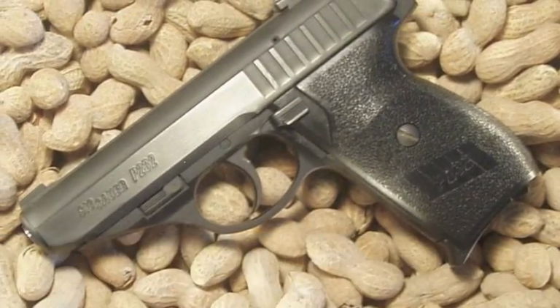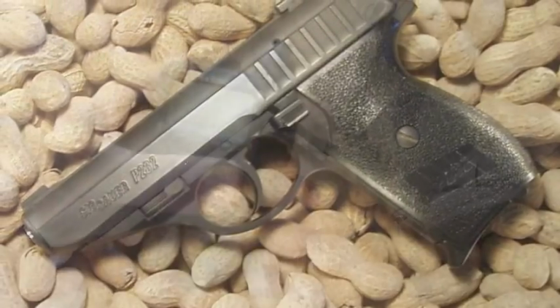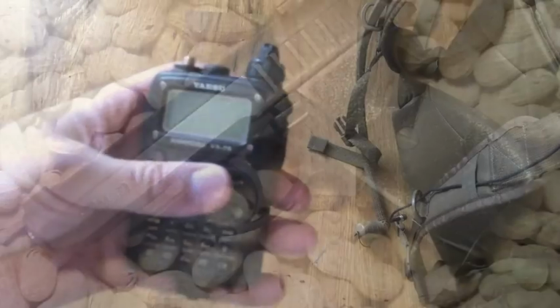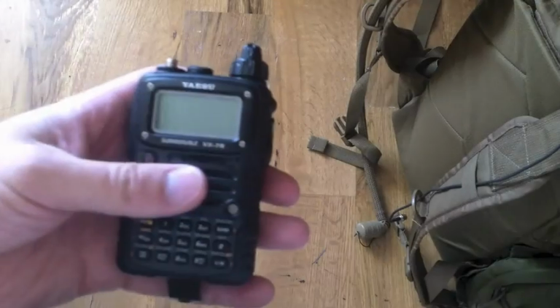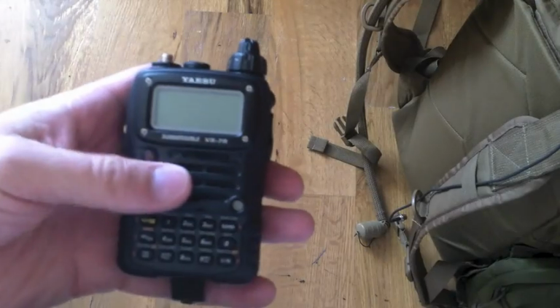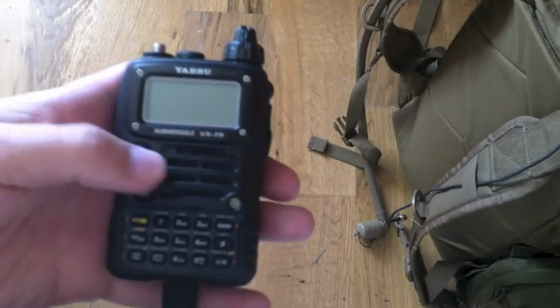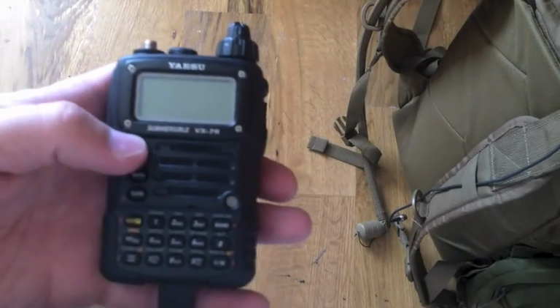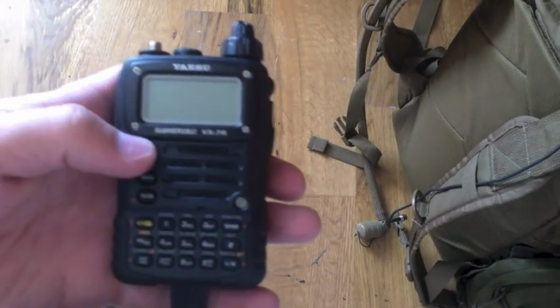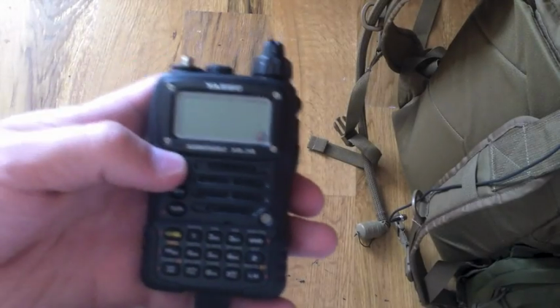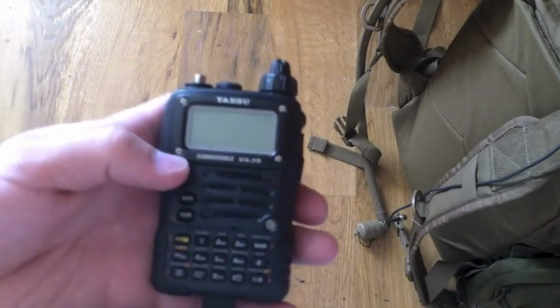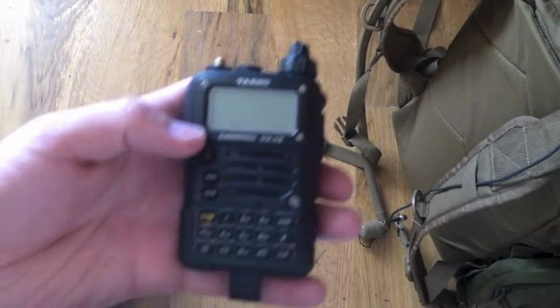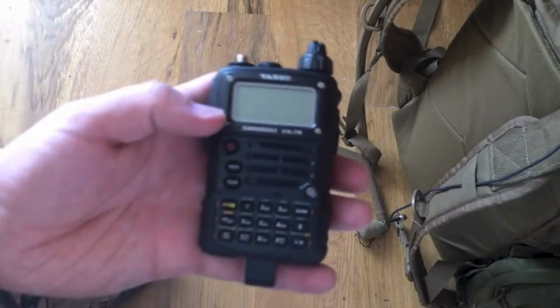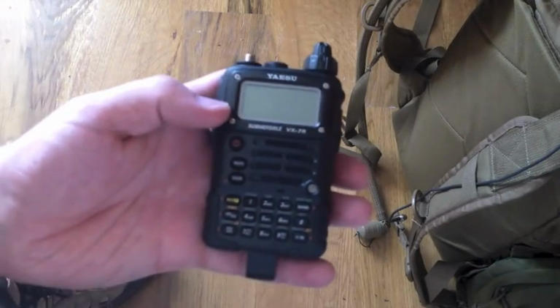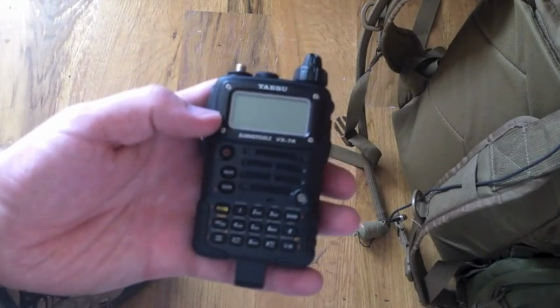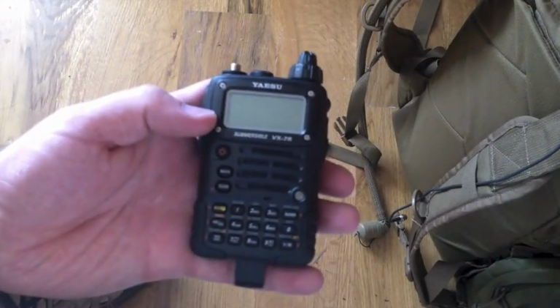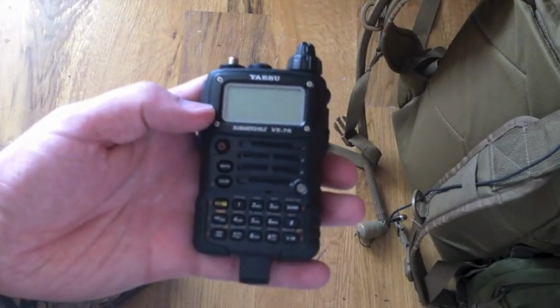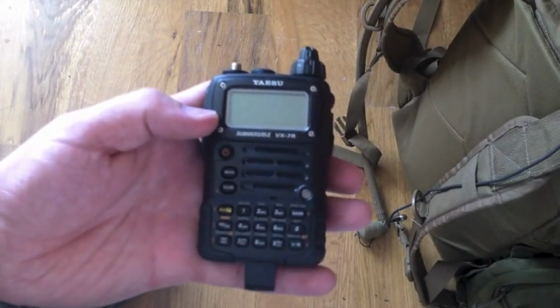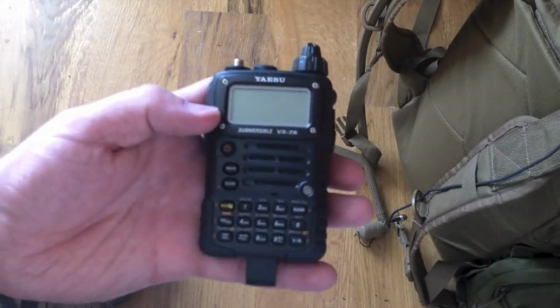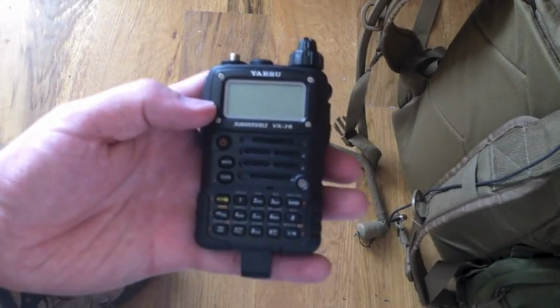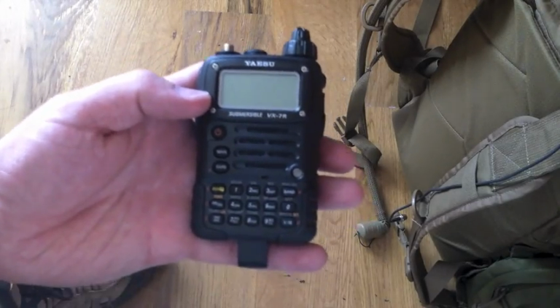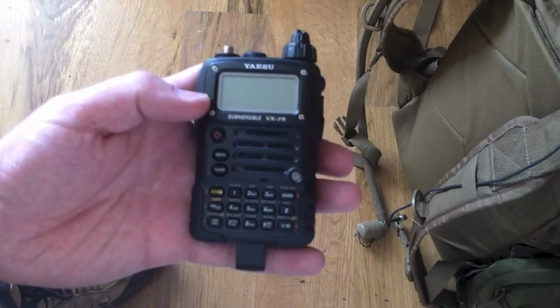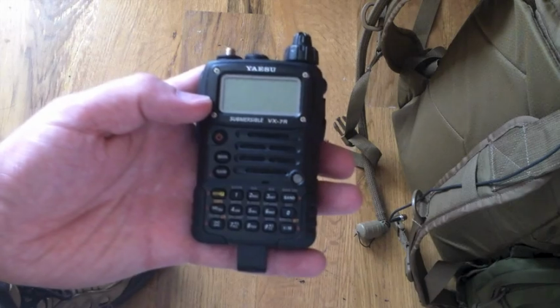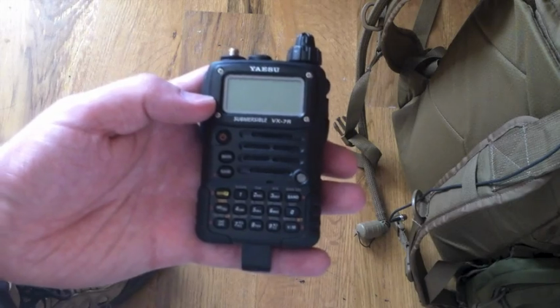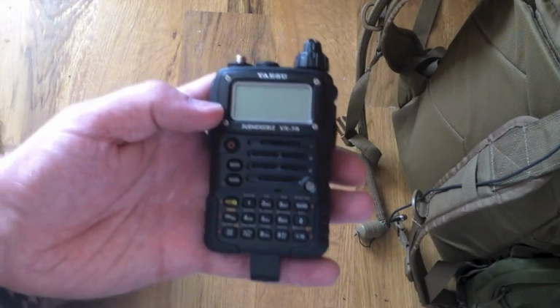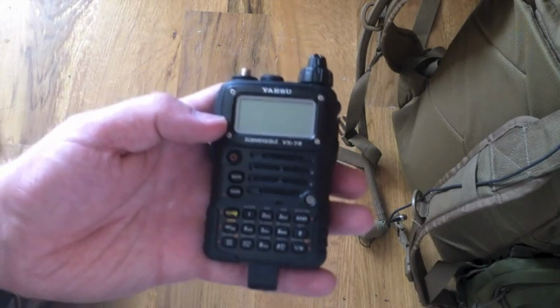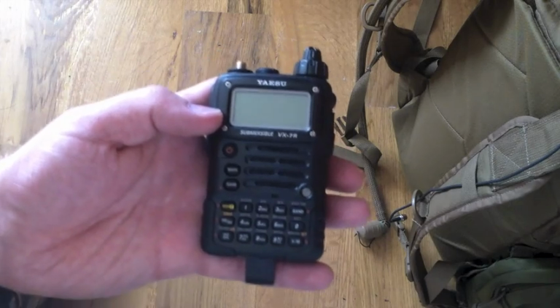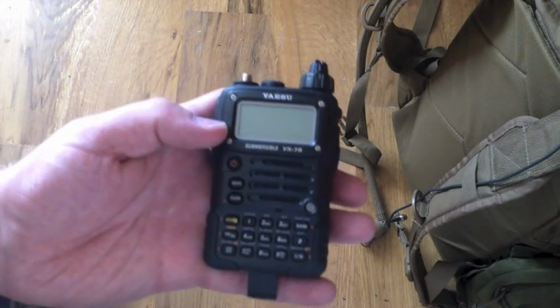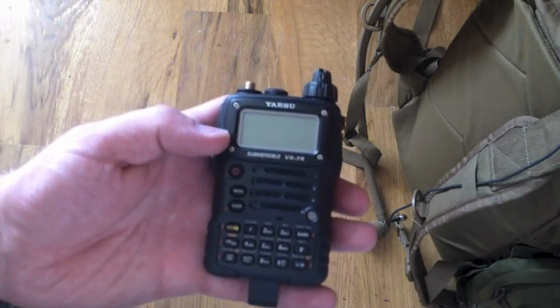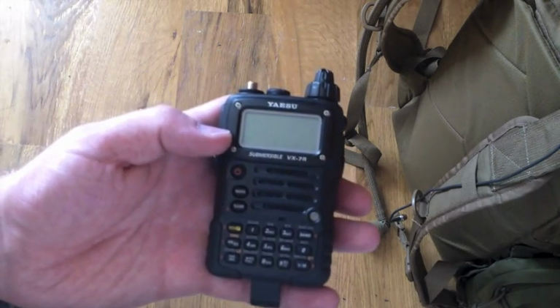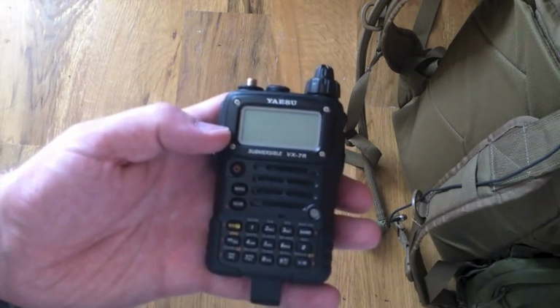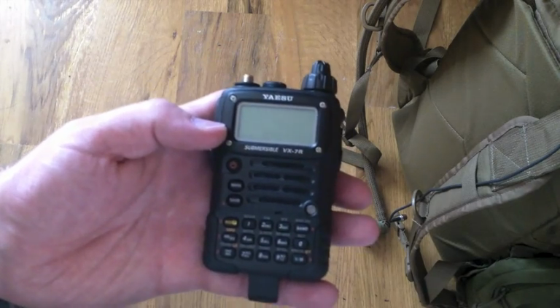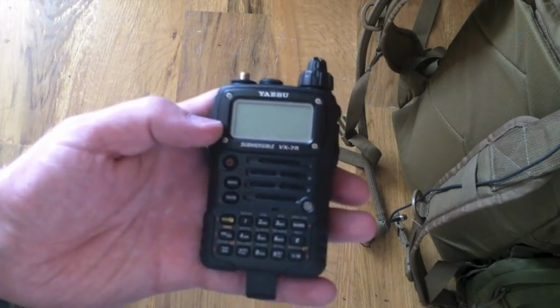We're going to do a freeband mod to the VX7R.